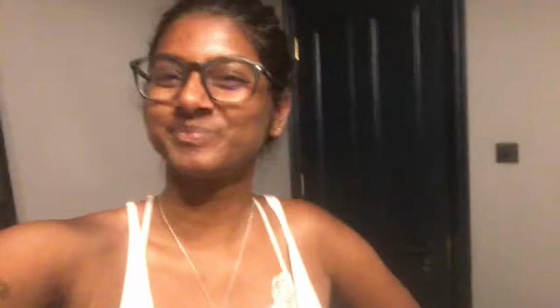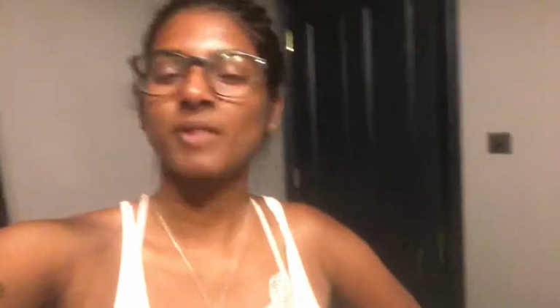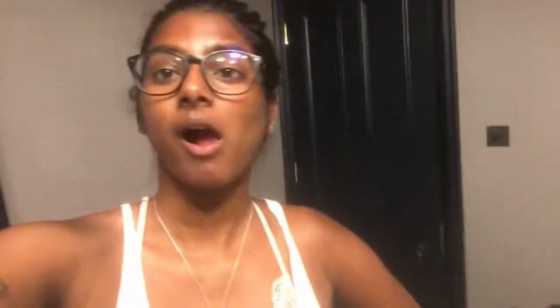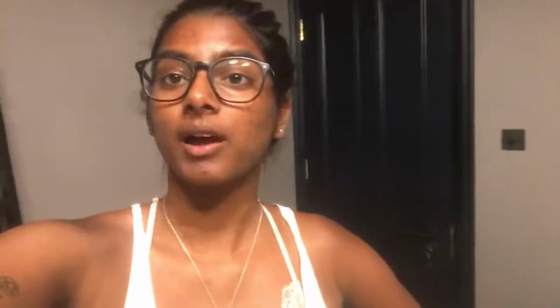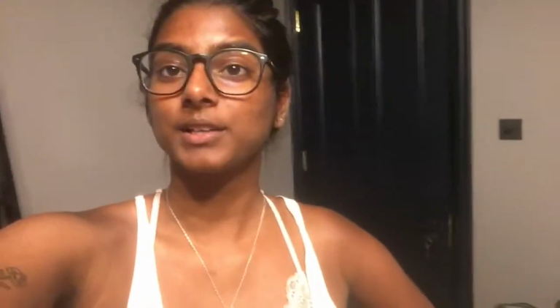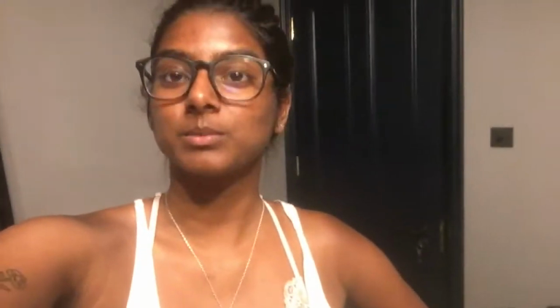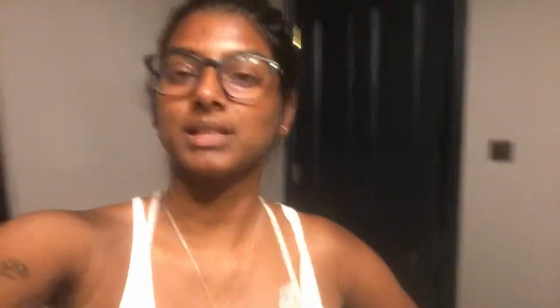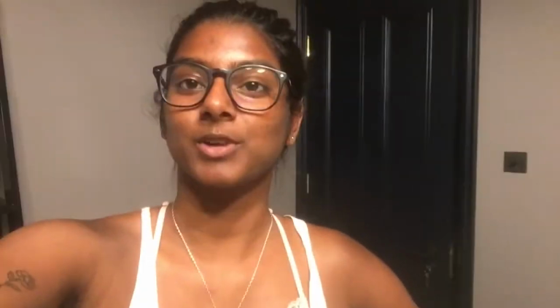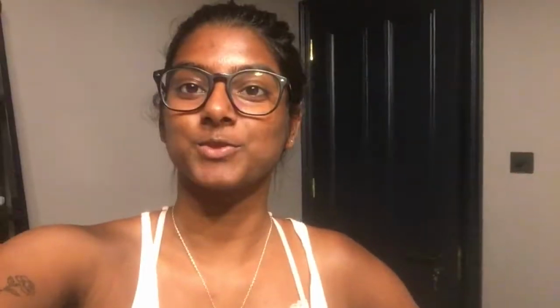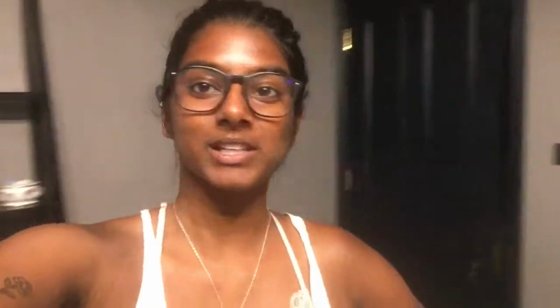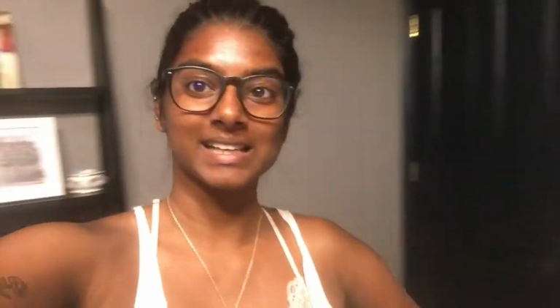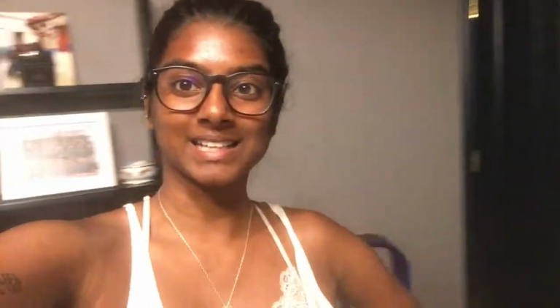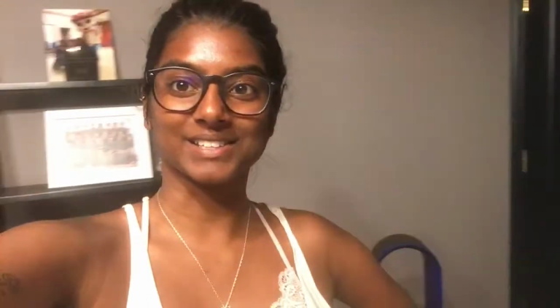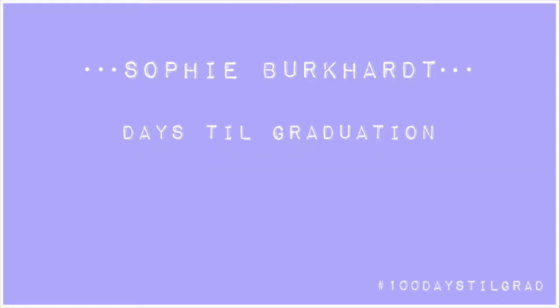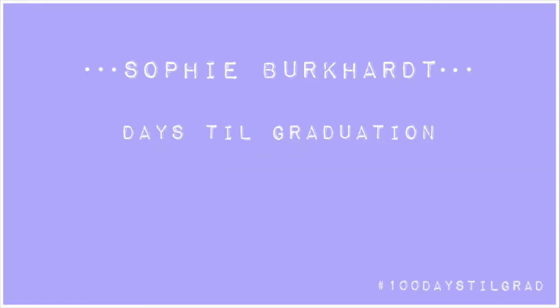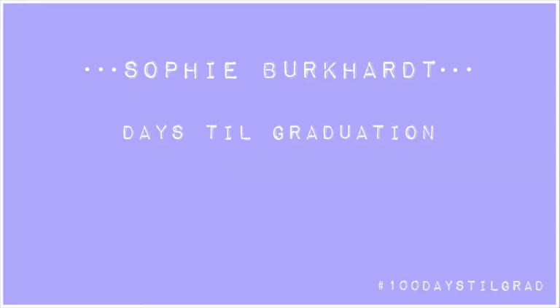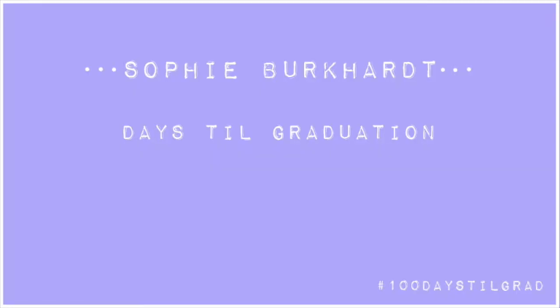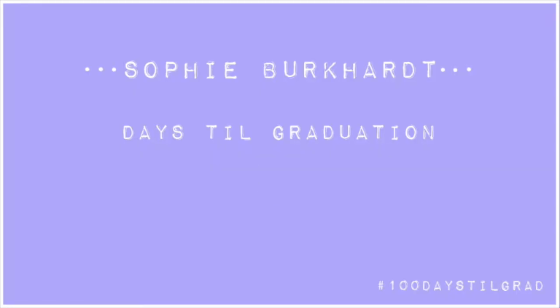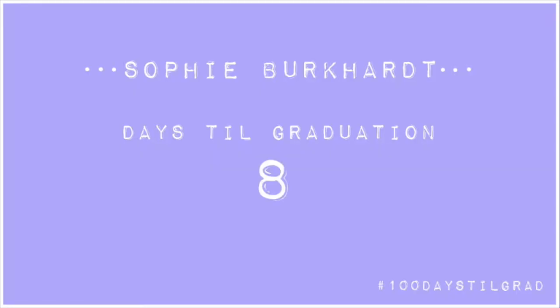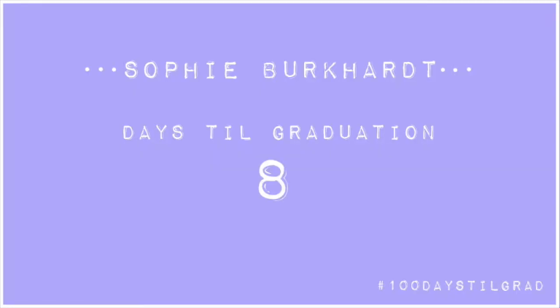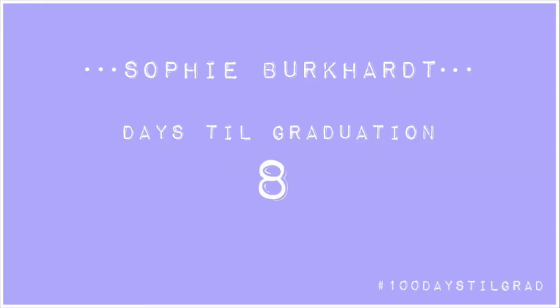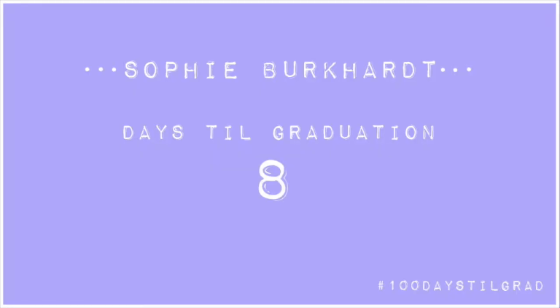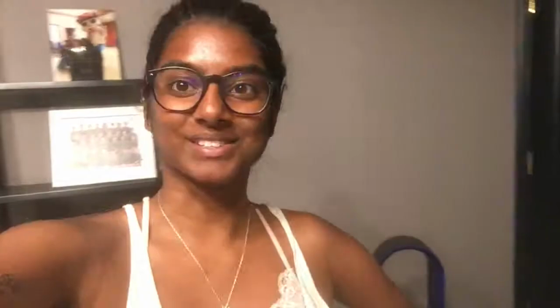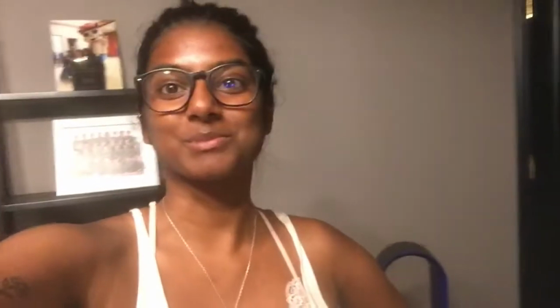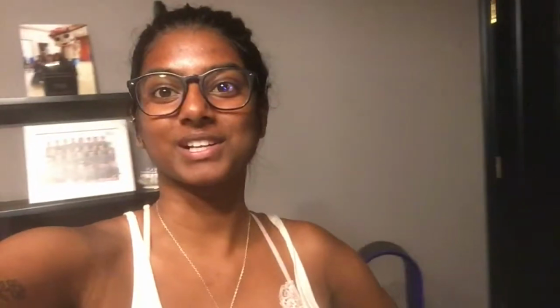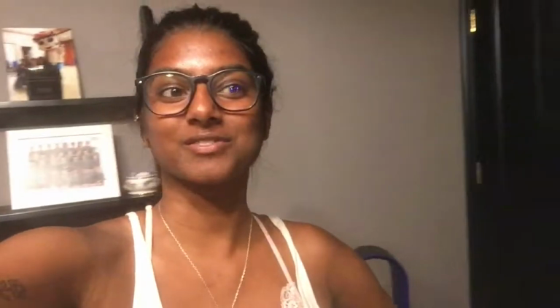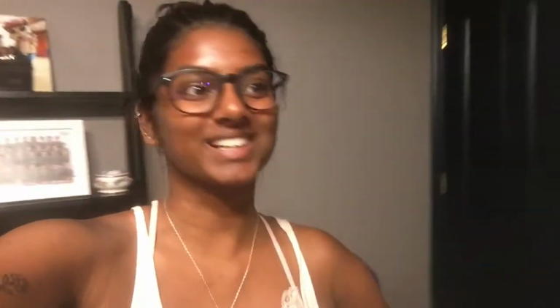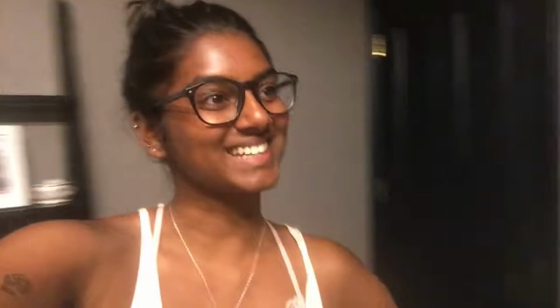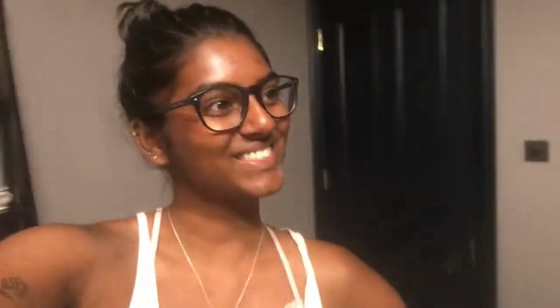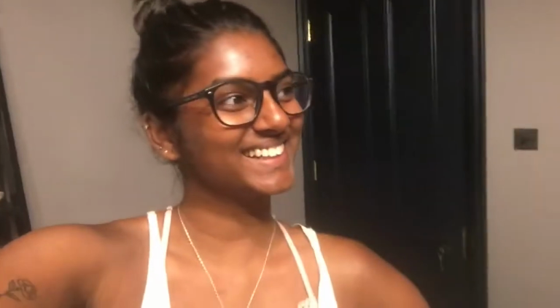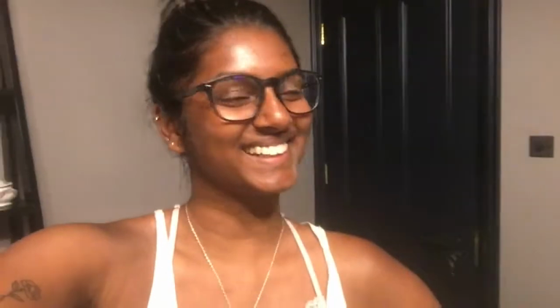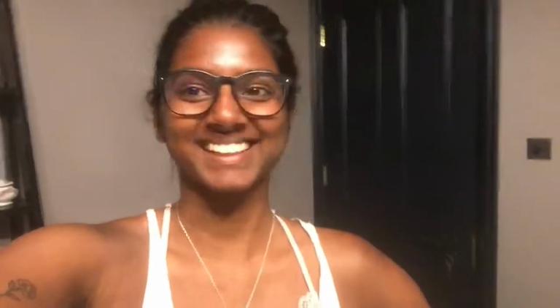Hi, it's me. I'm graduating in eight days and I'm starting the vlog at 10:30 at night.